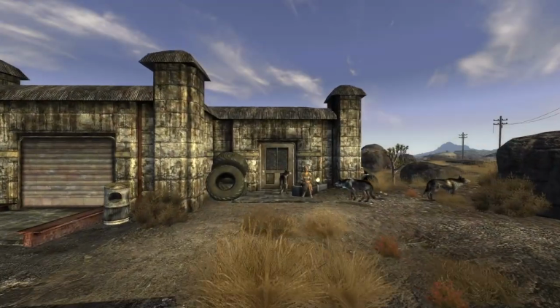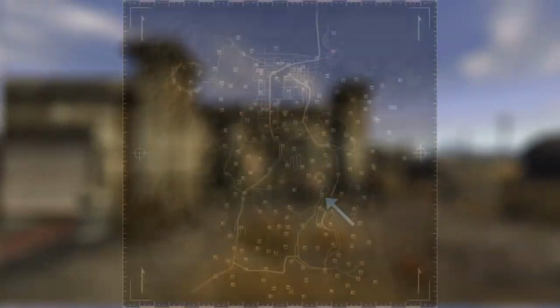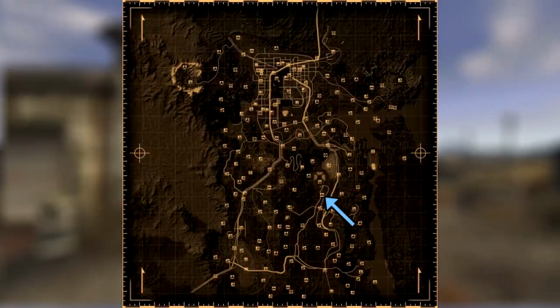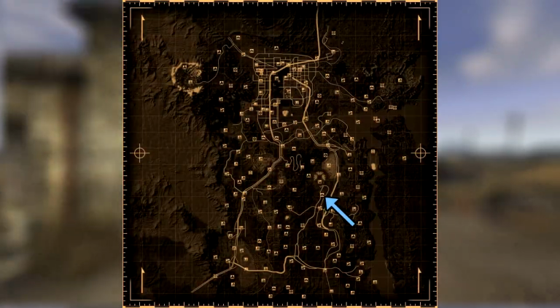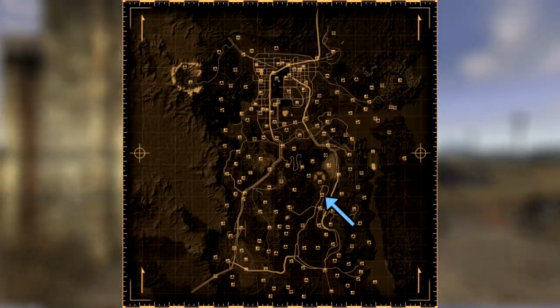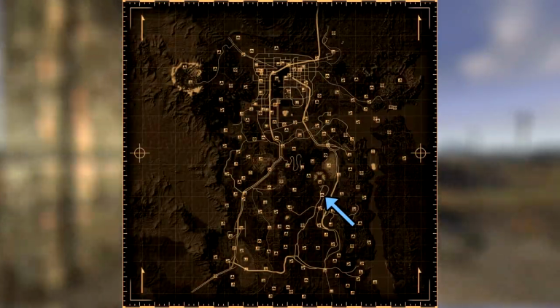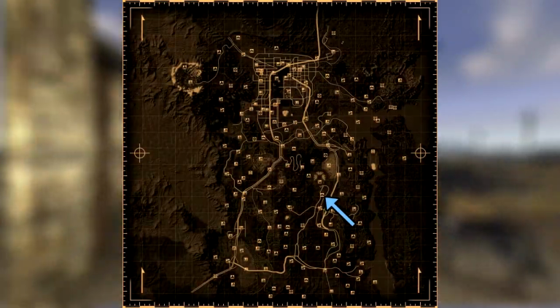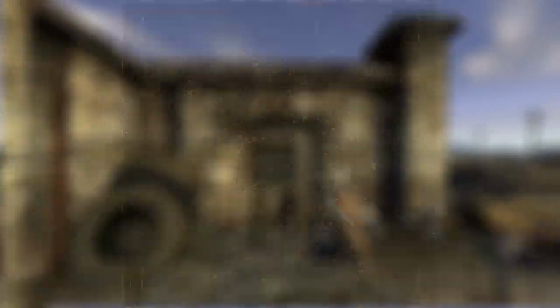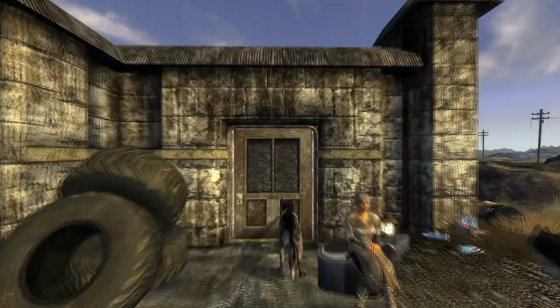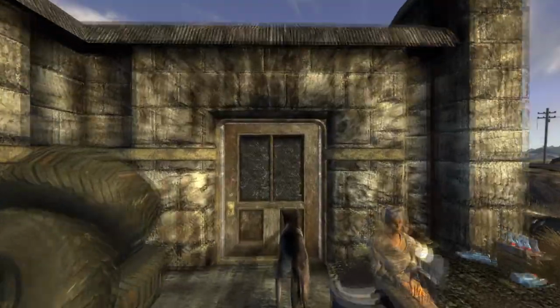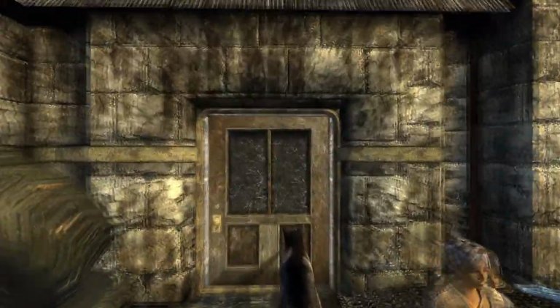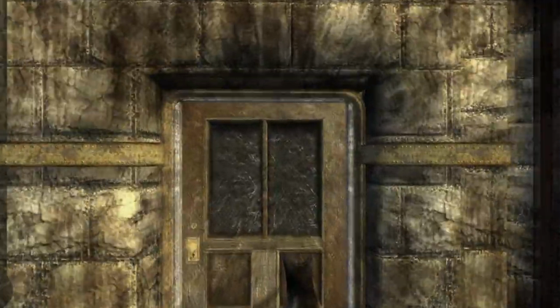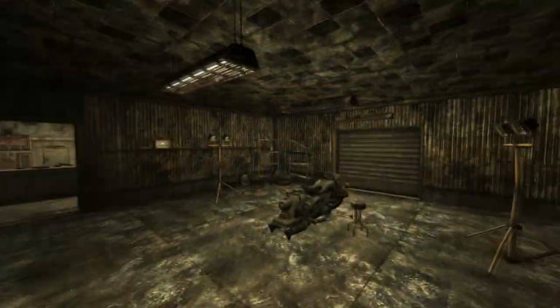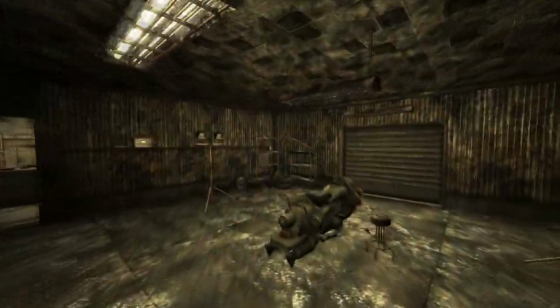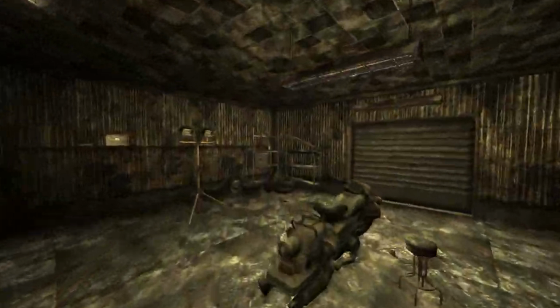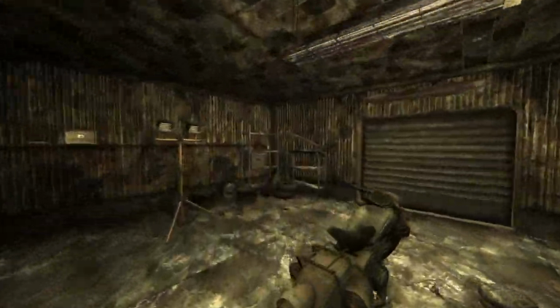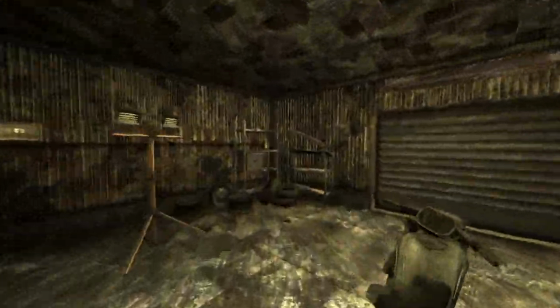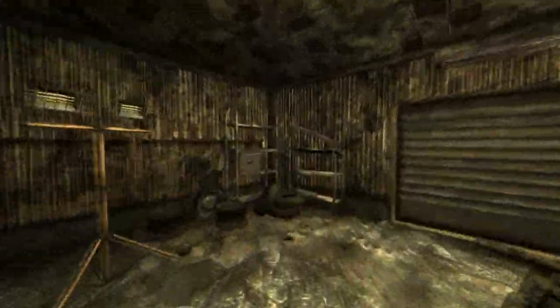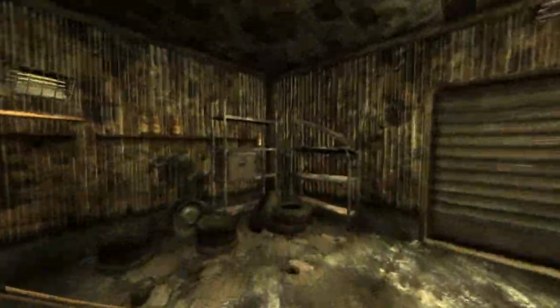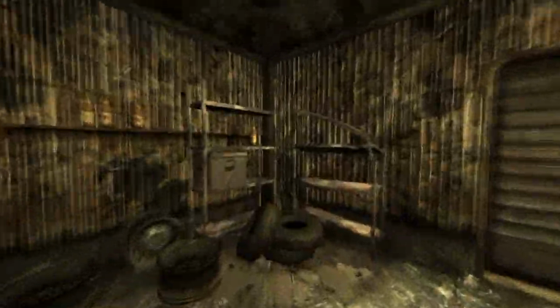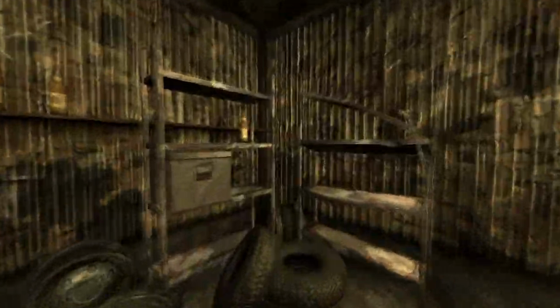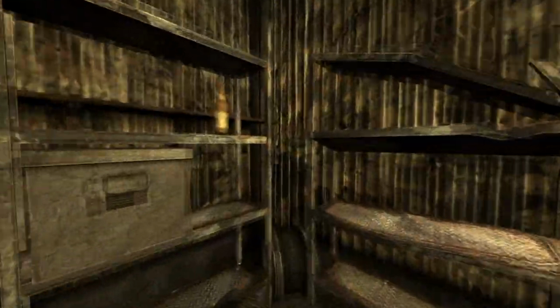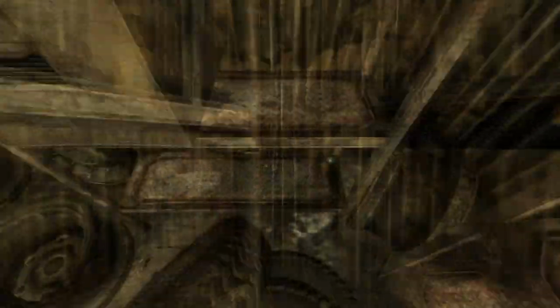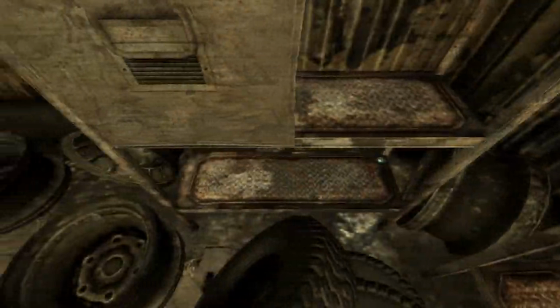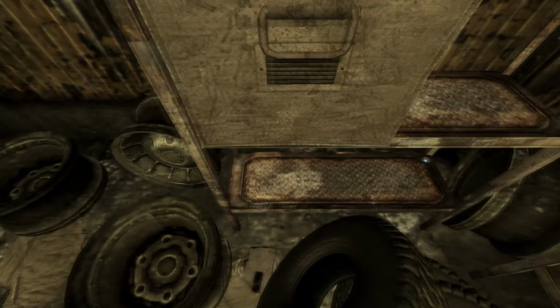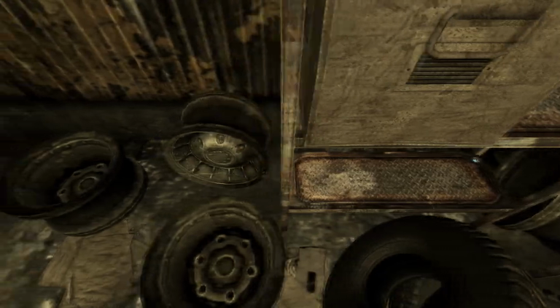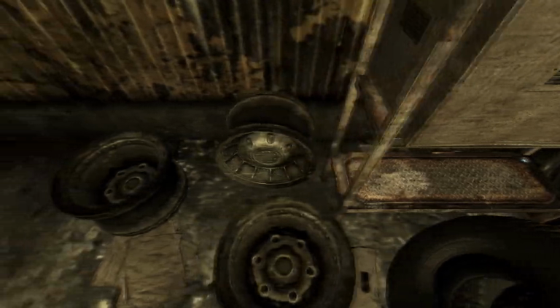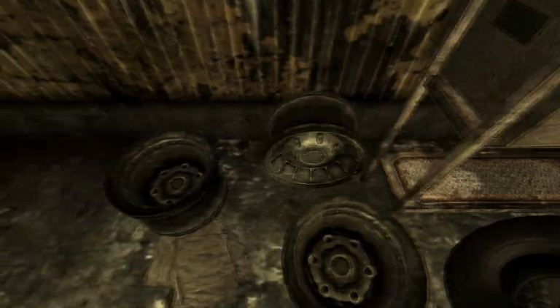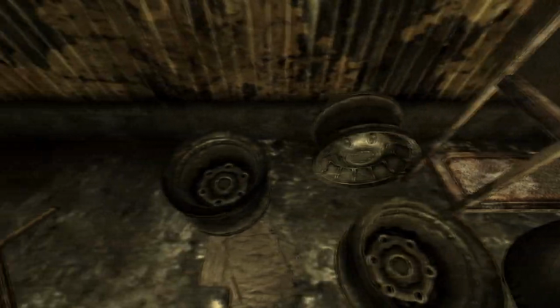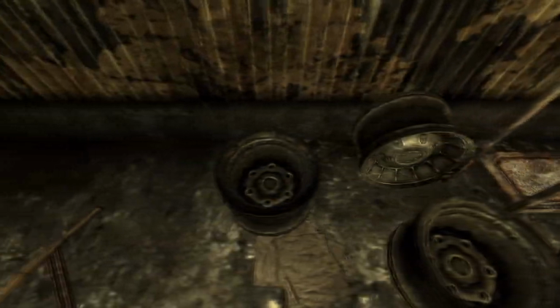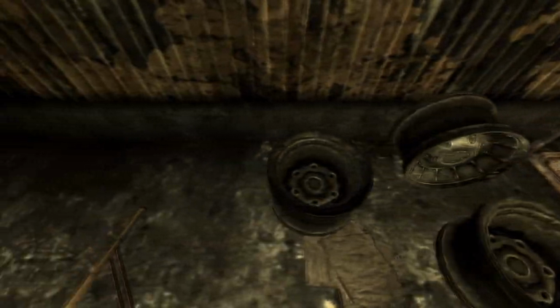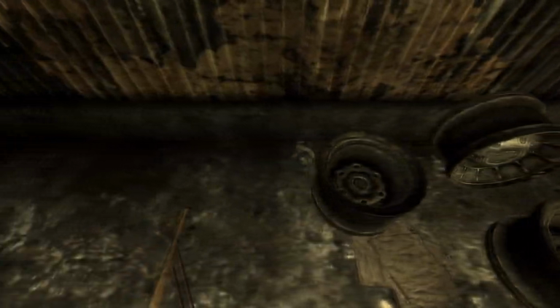Next is the Gibson Scrap Yard. Make your way into the building and head all the way to the back of the building. On a bottom shelf in the corner of the room will be the cap.